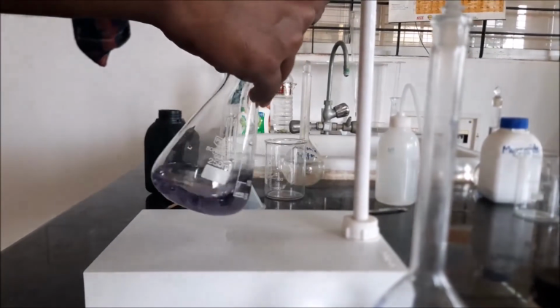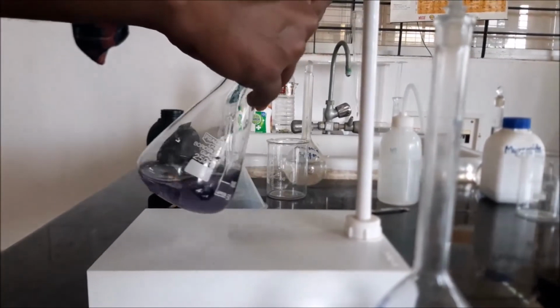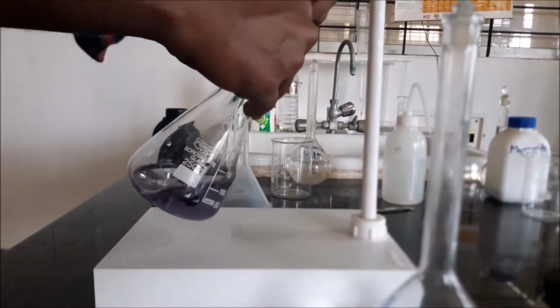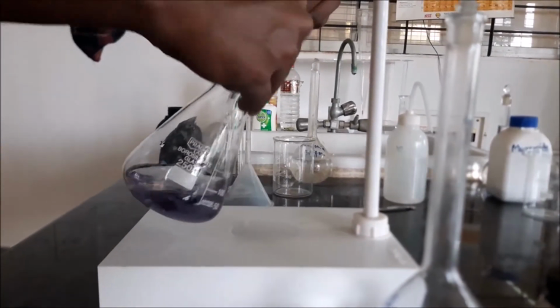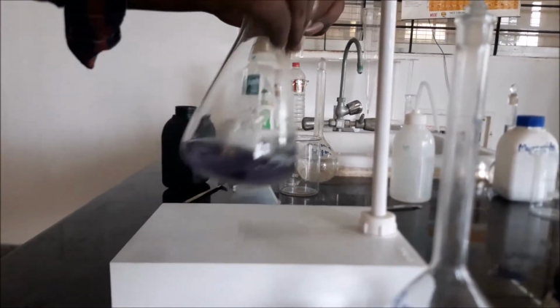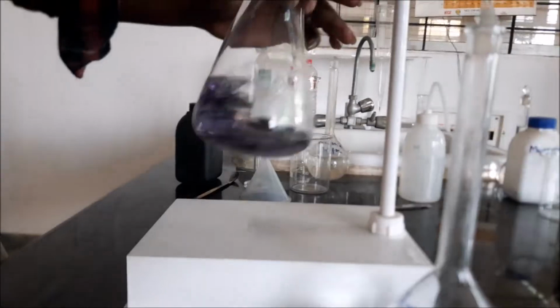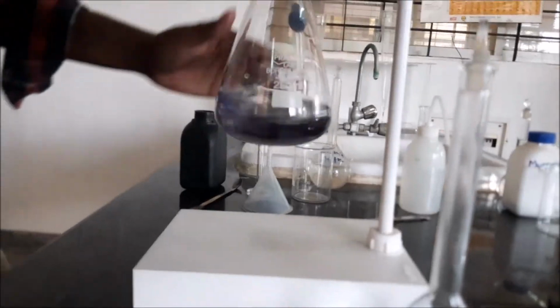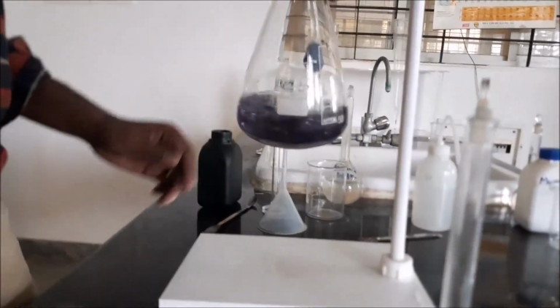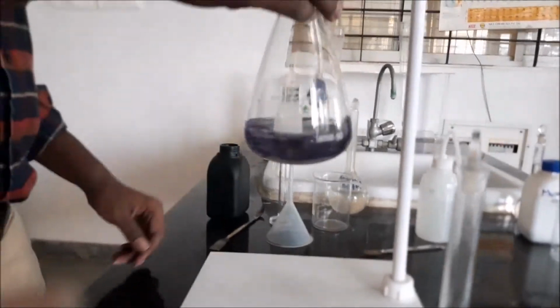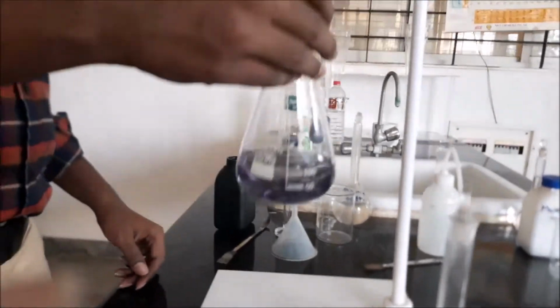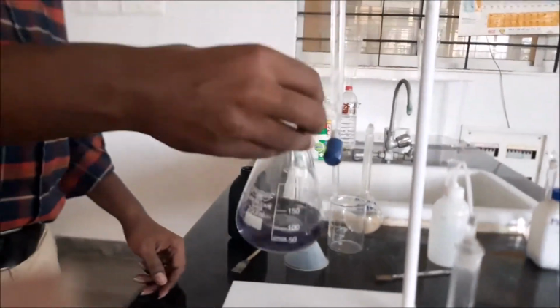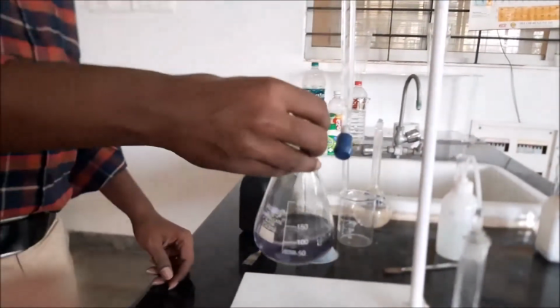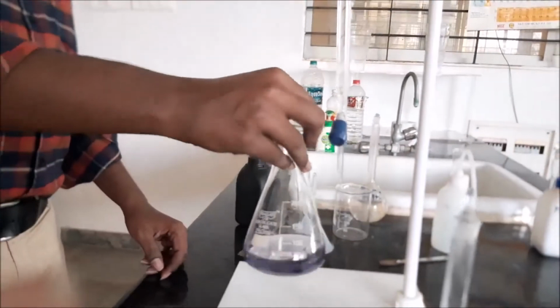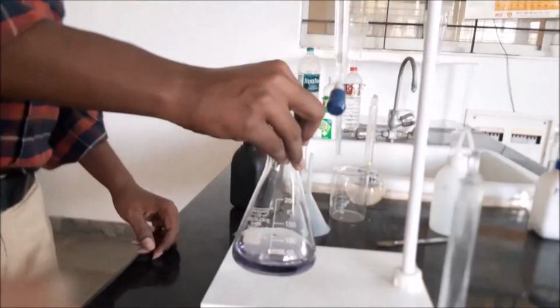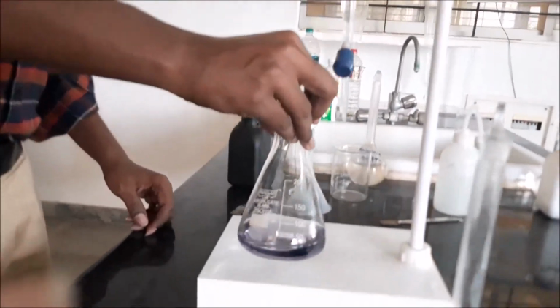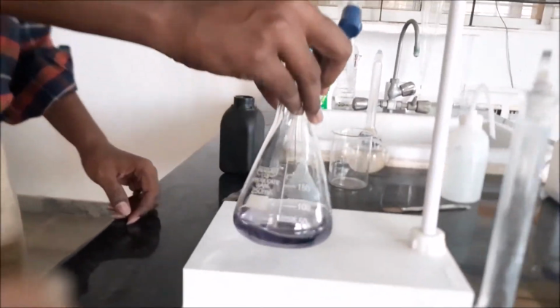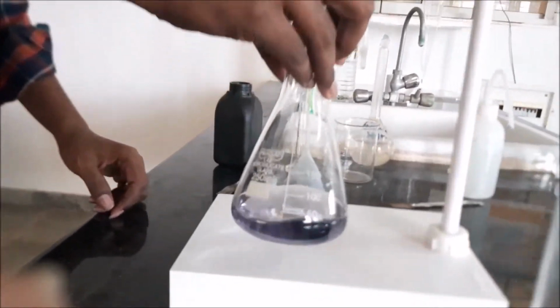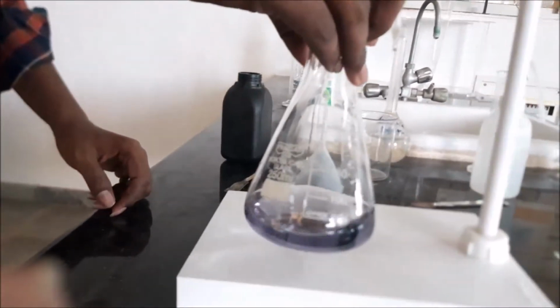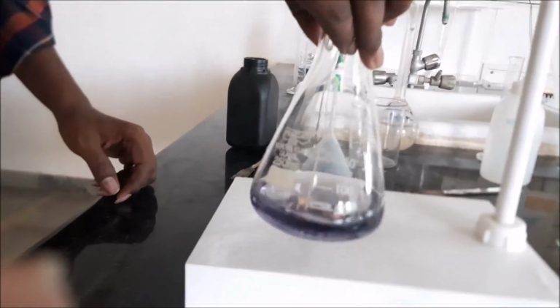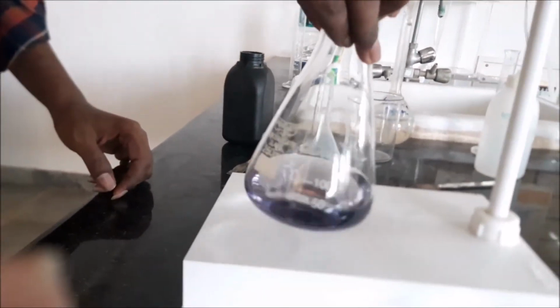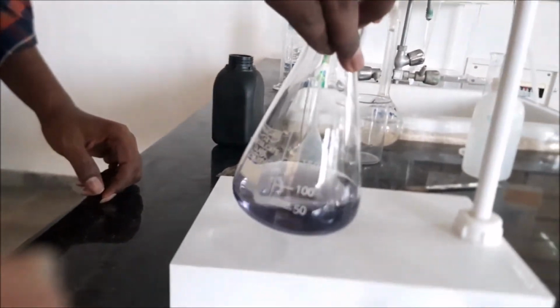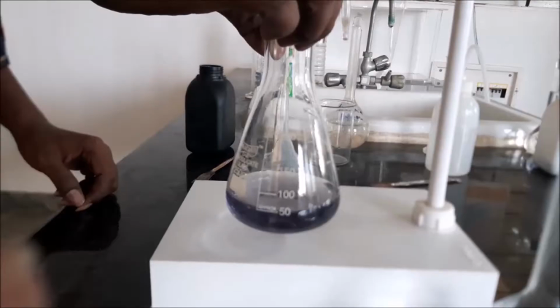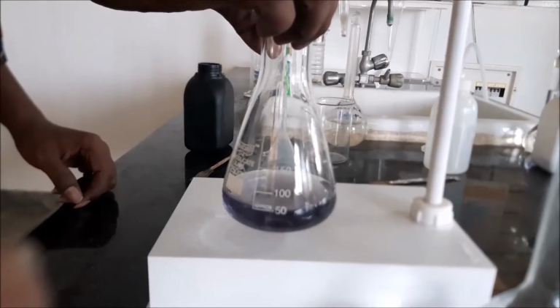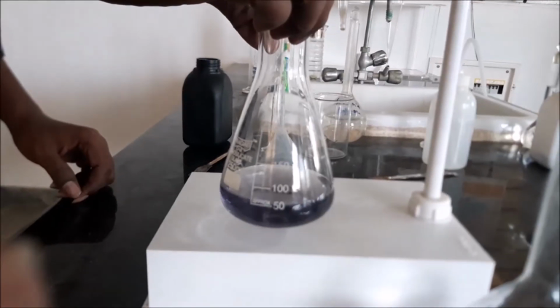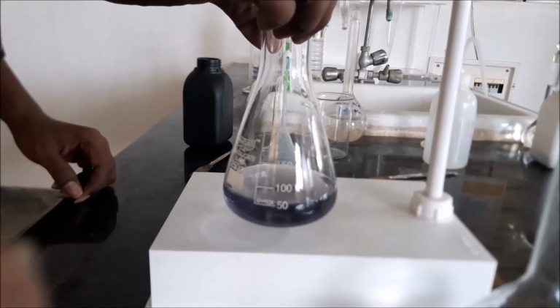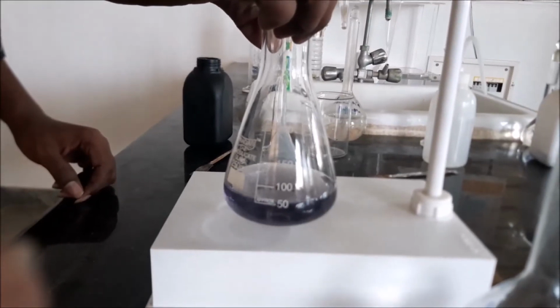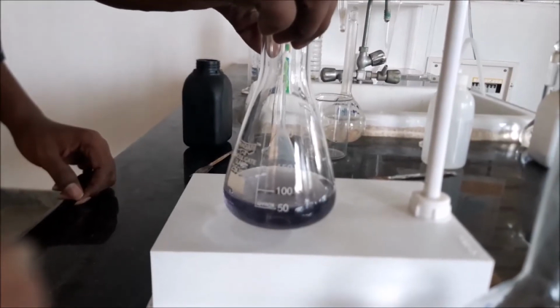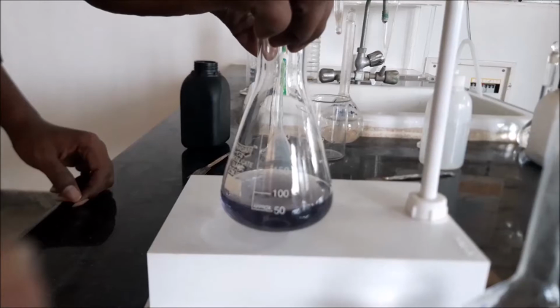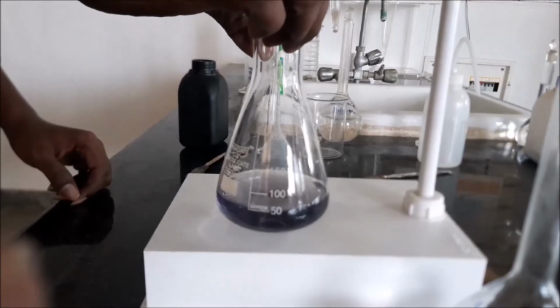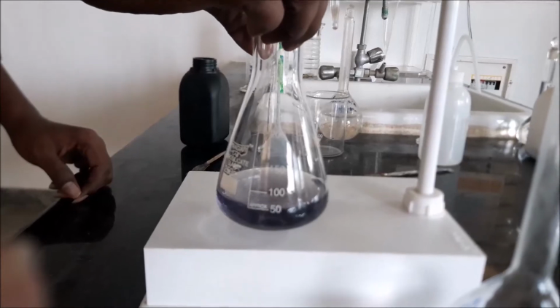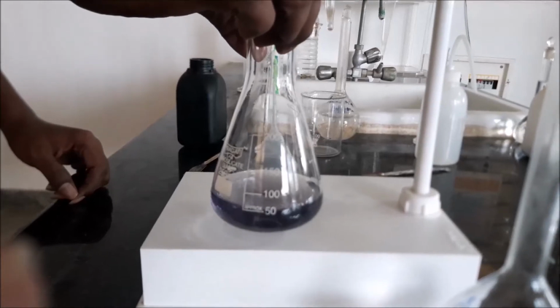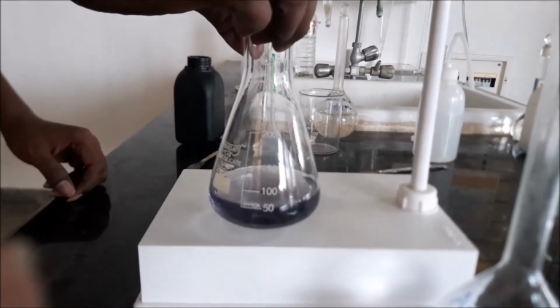Yes, as you can see, it has now turned to permanent blue colour, which indicates that total hardness is present.